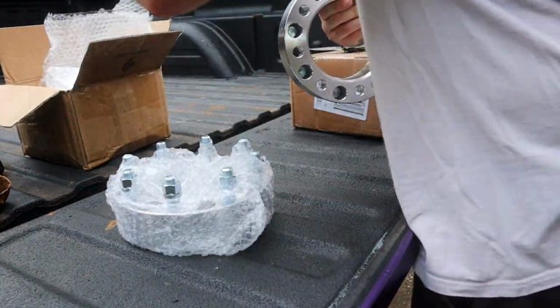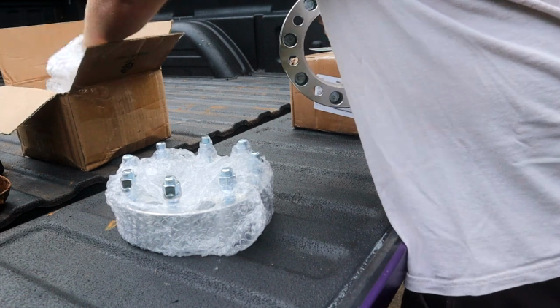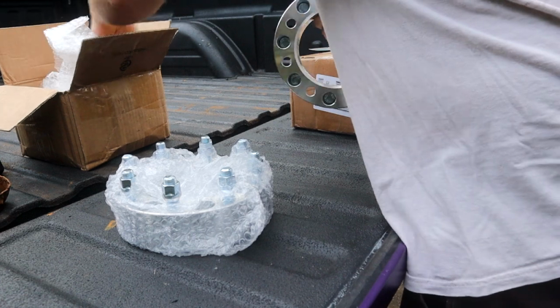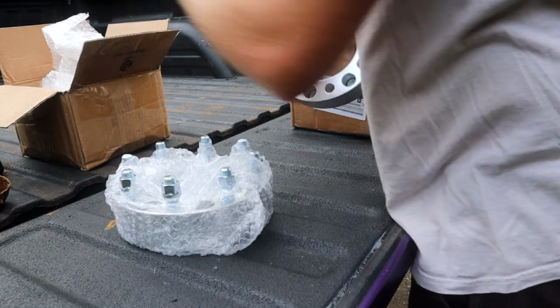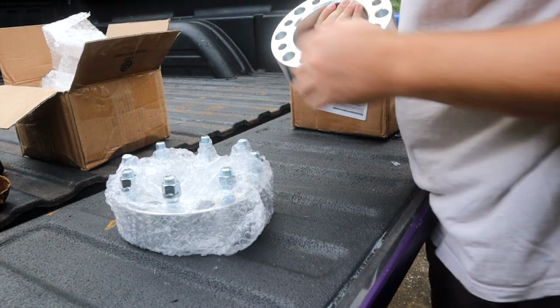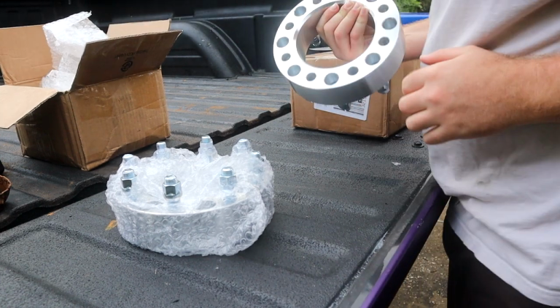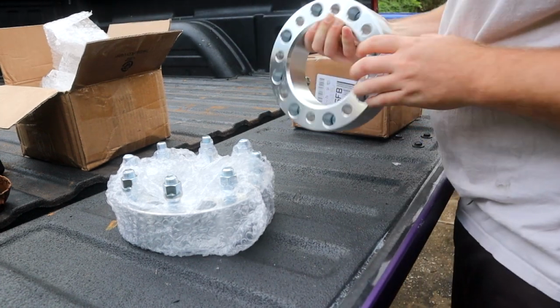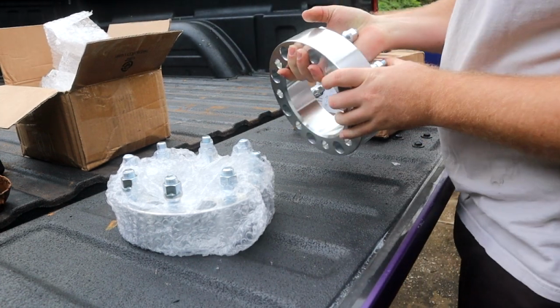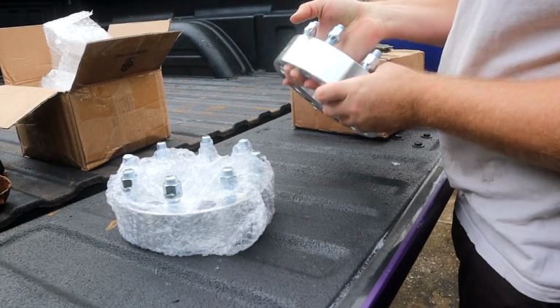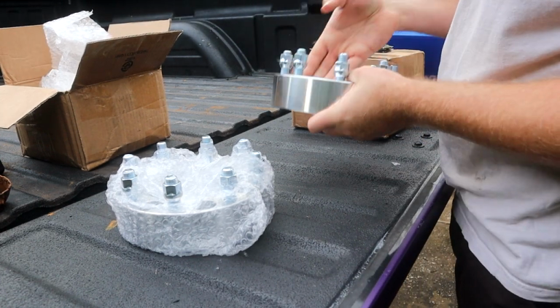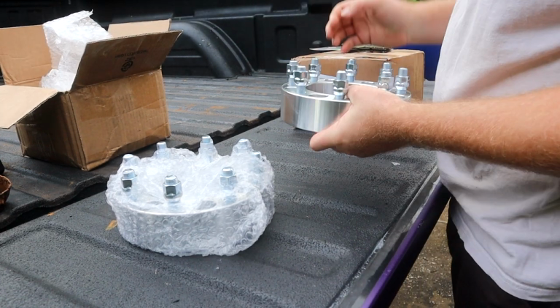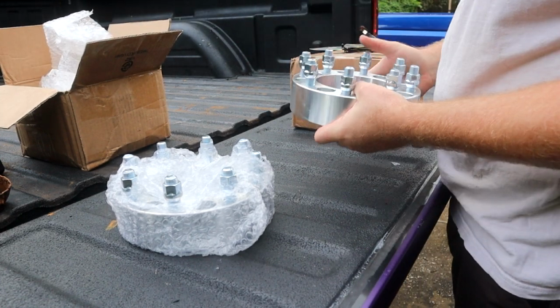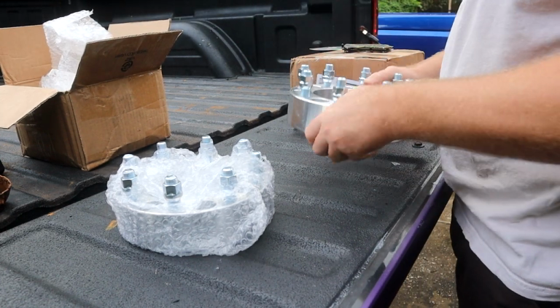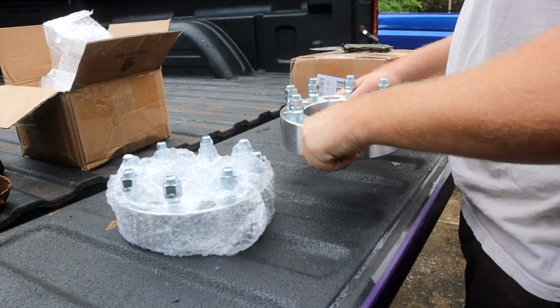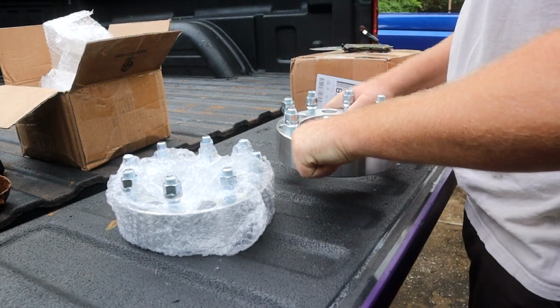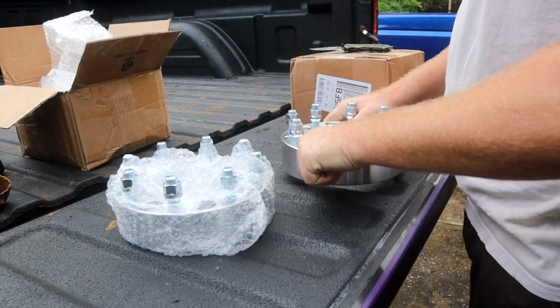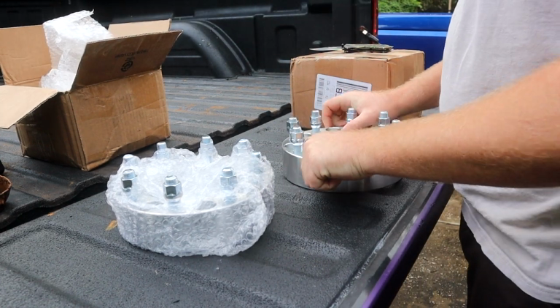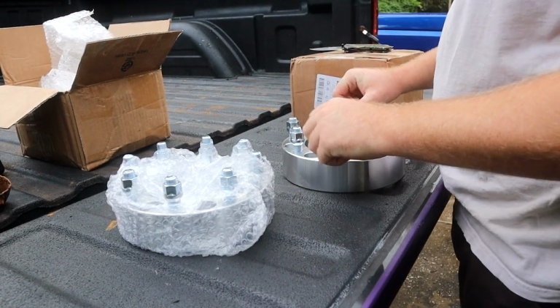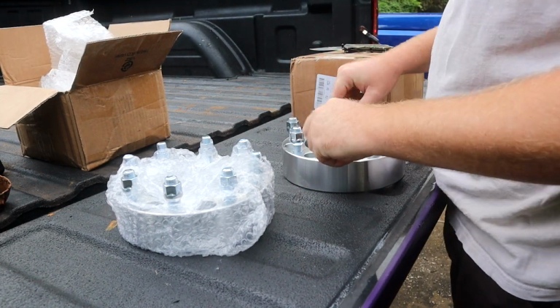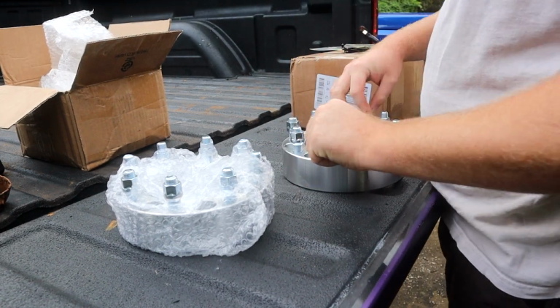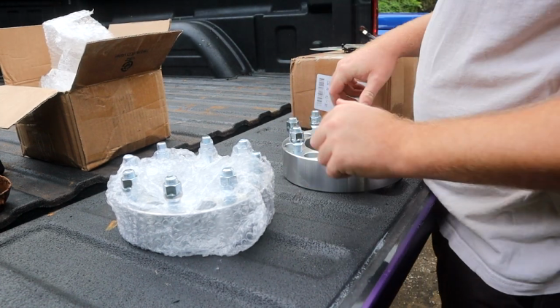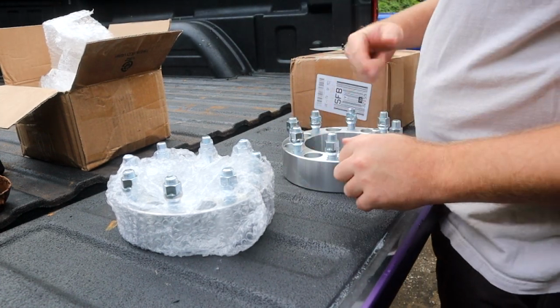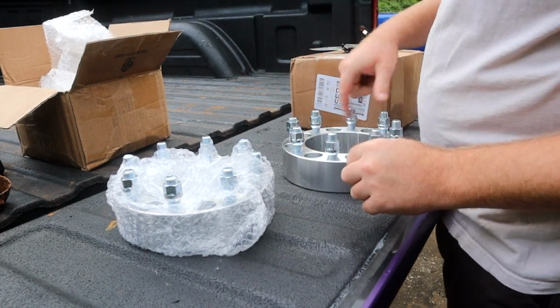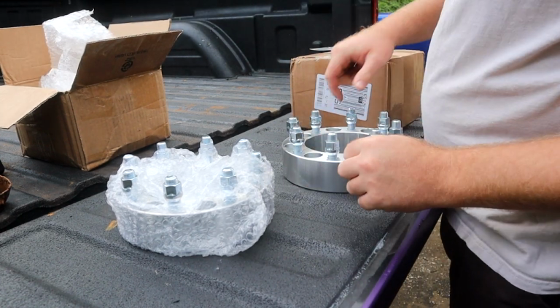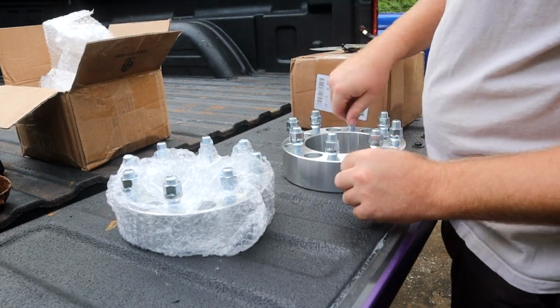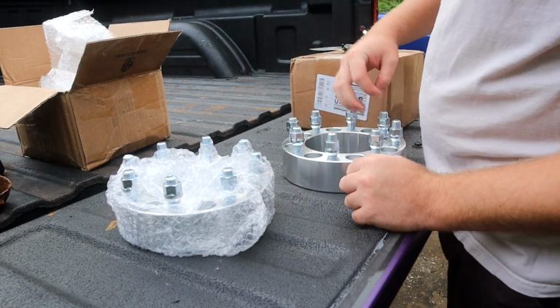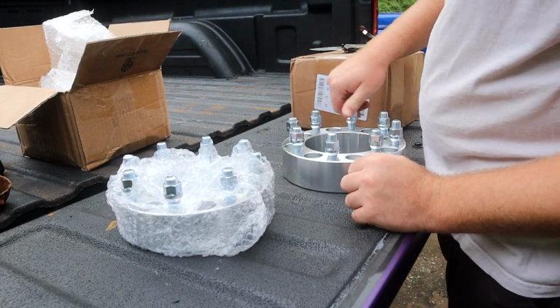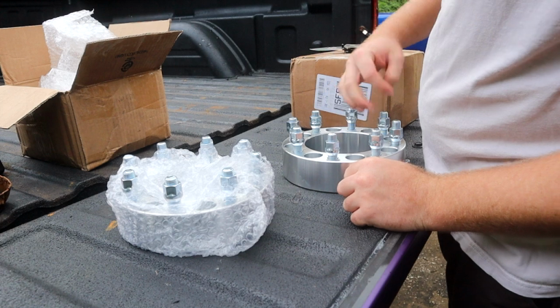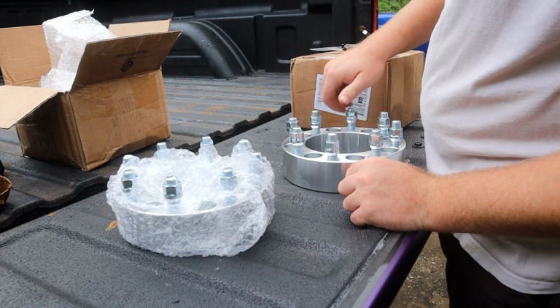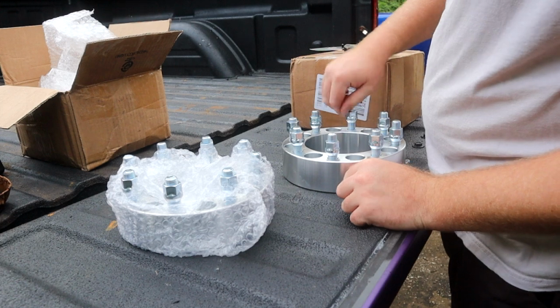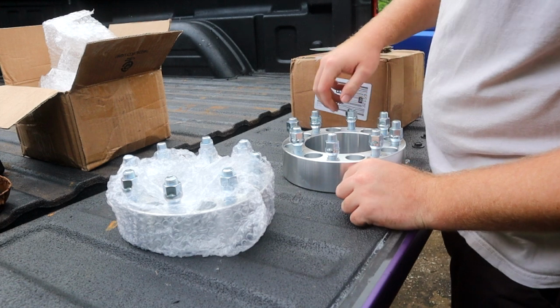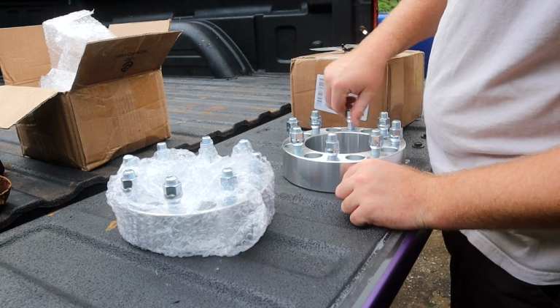That was difficult, but here we go. Let's take all these off so we can test fit one of them.